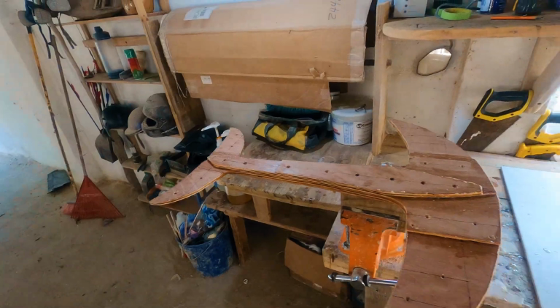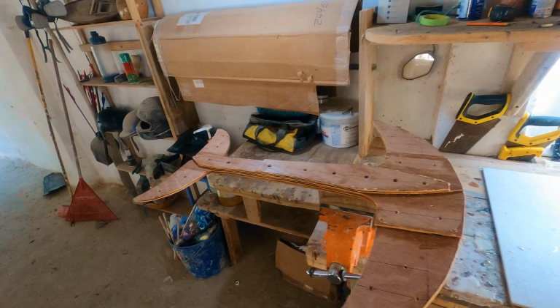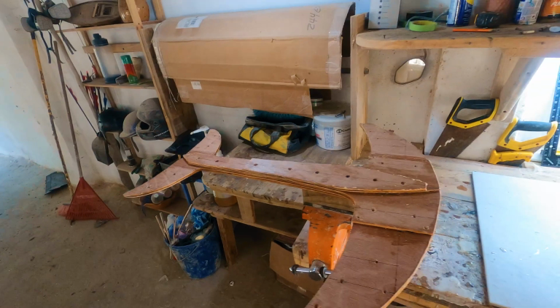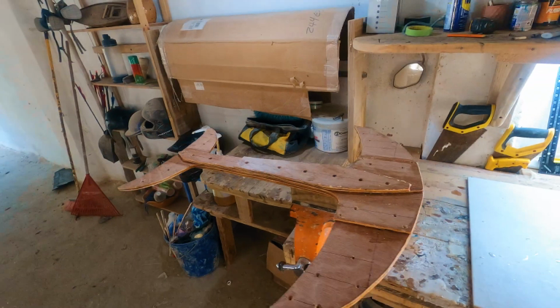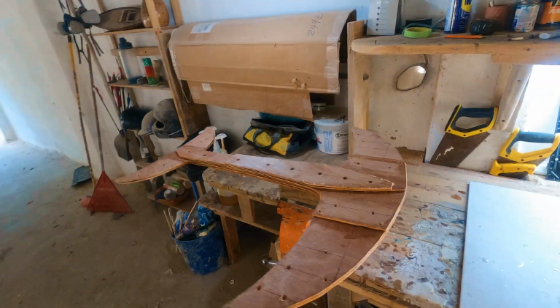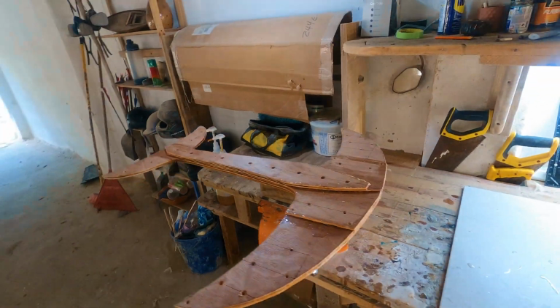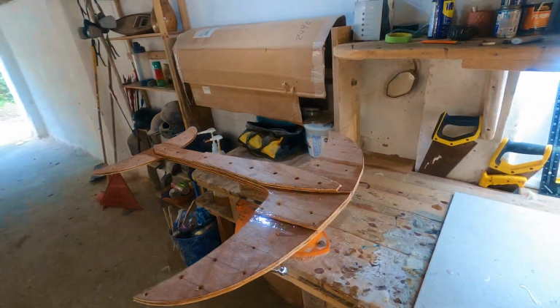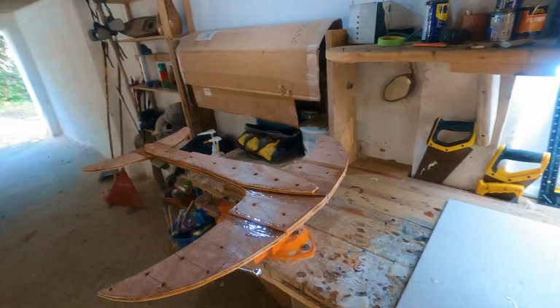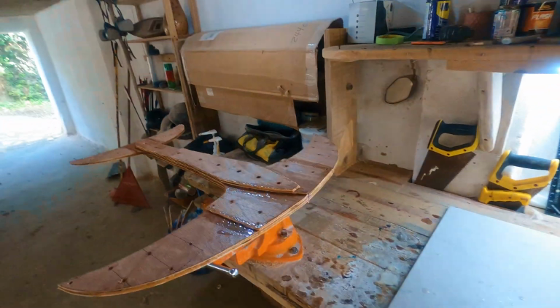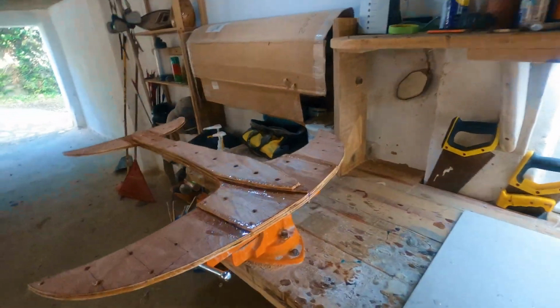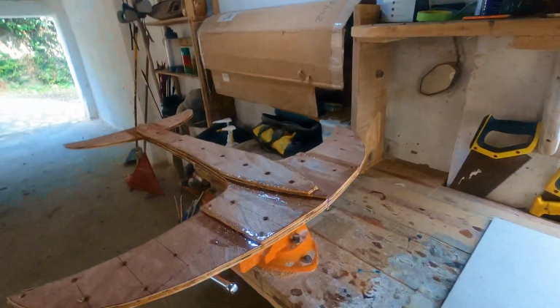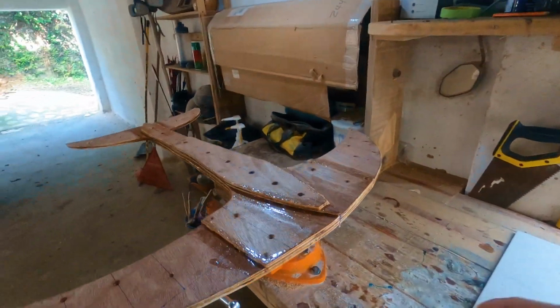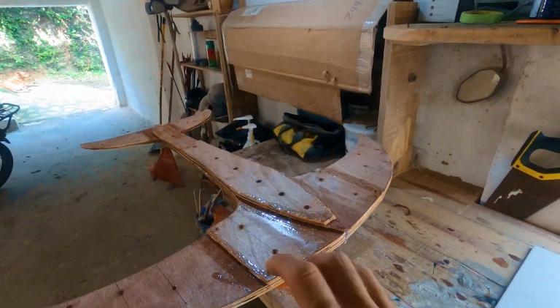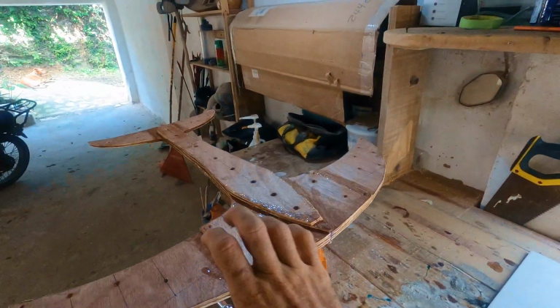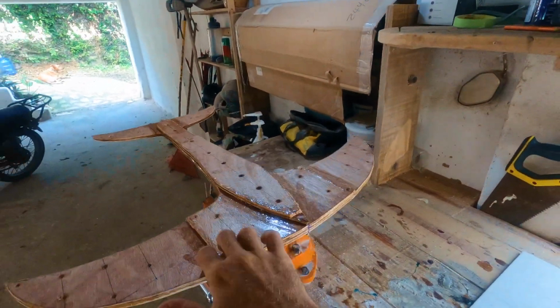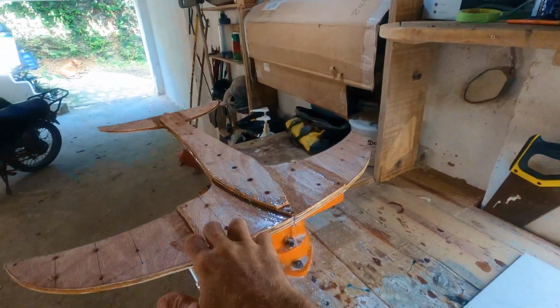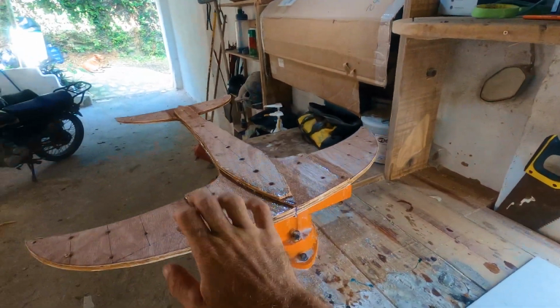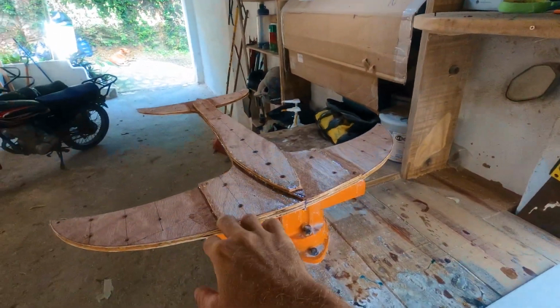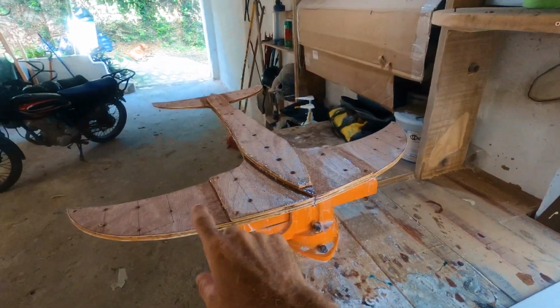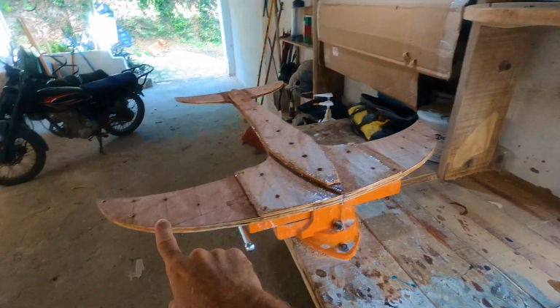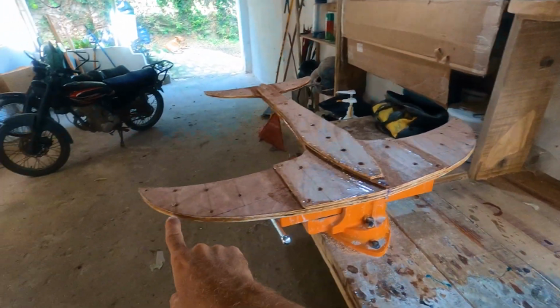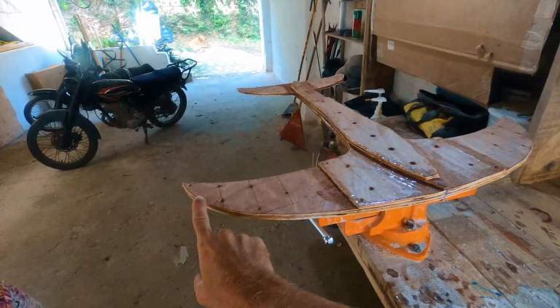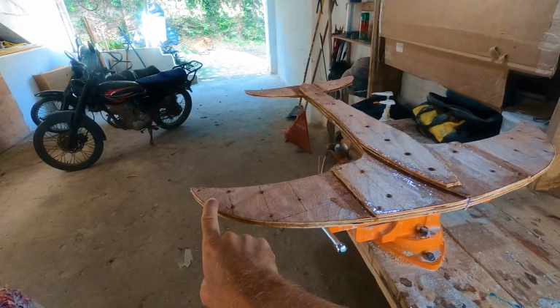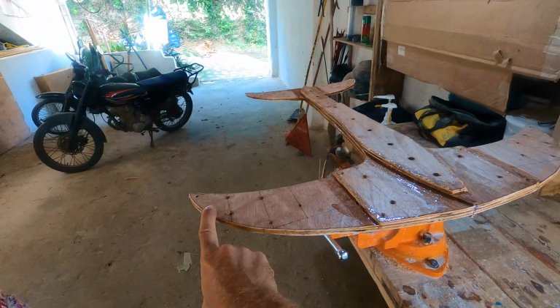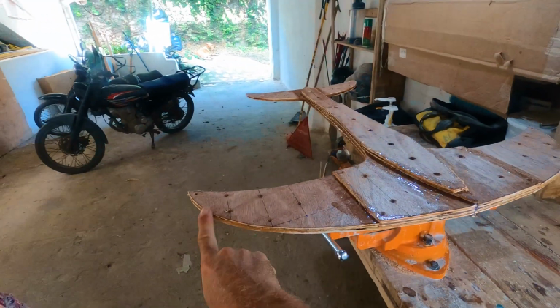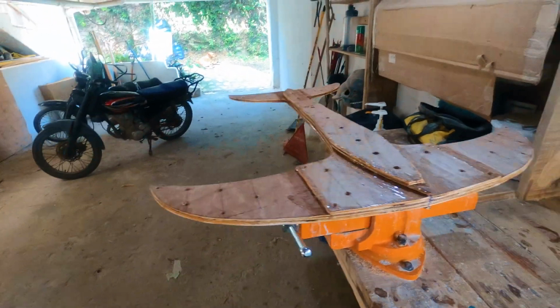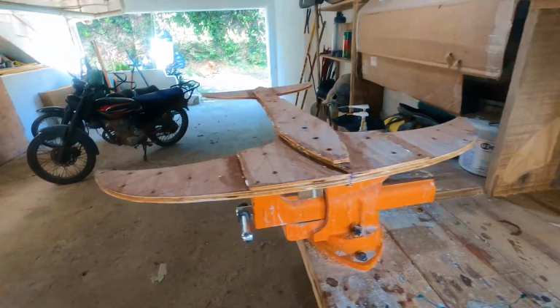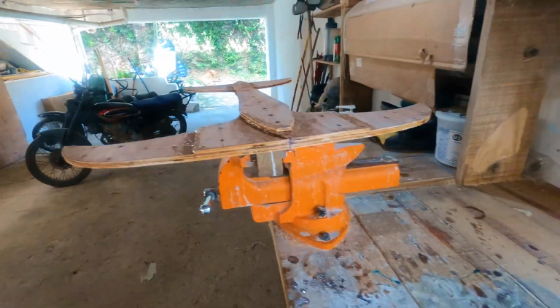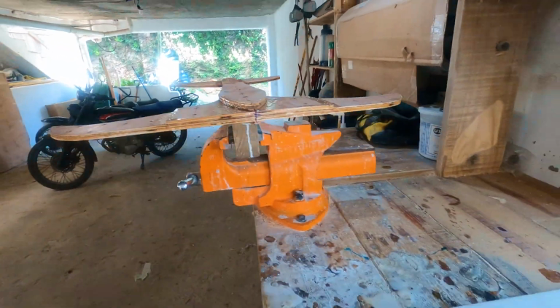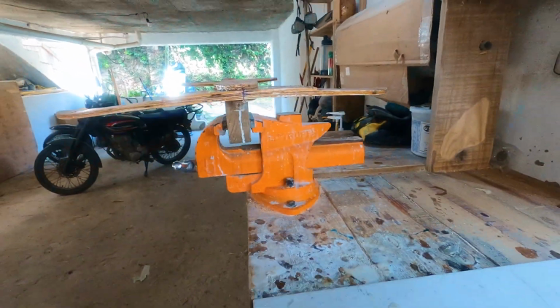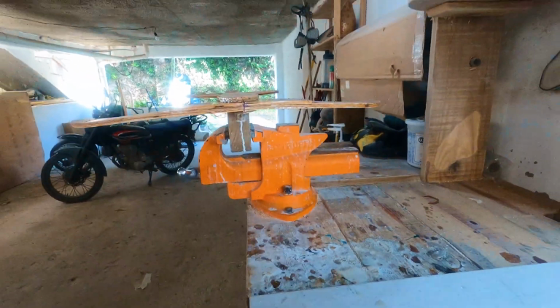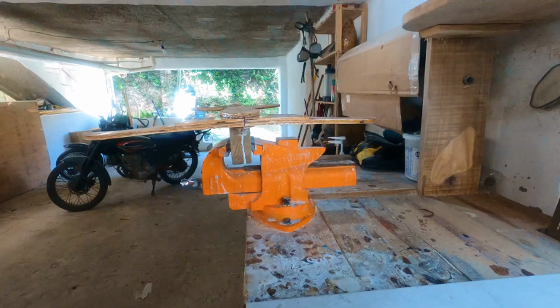Once the epoxy cures, I have a blank with the basic shape, curves, and angles of attack I desire.